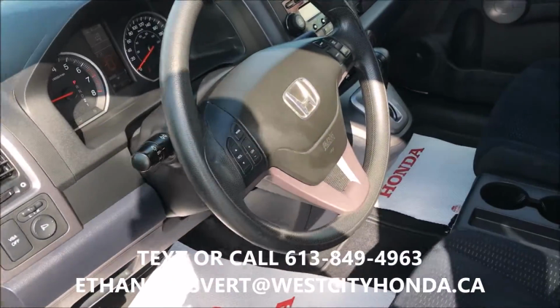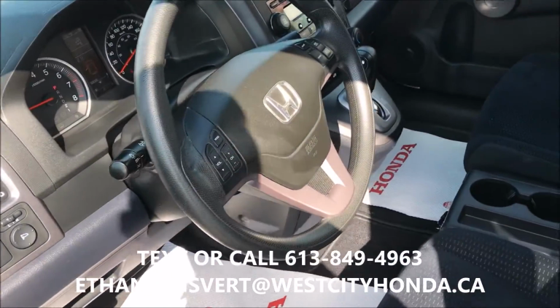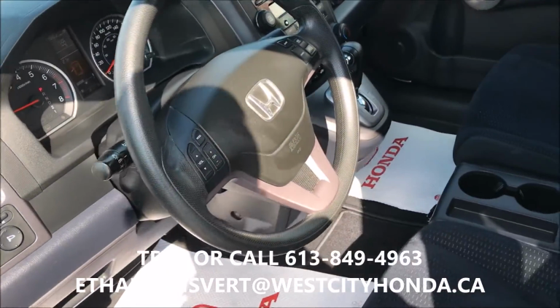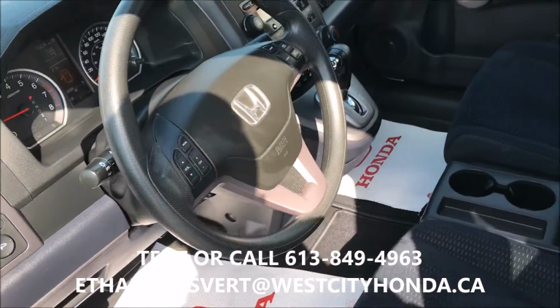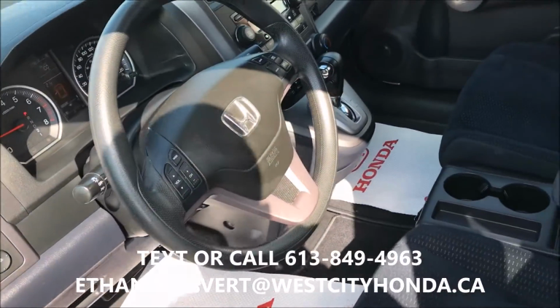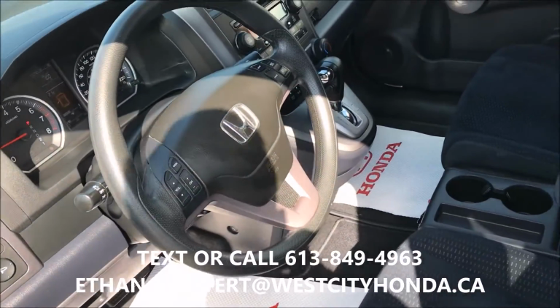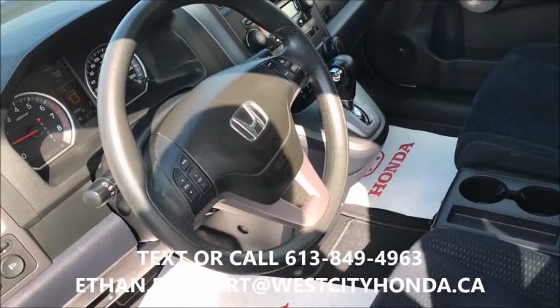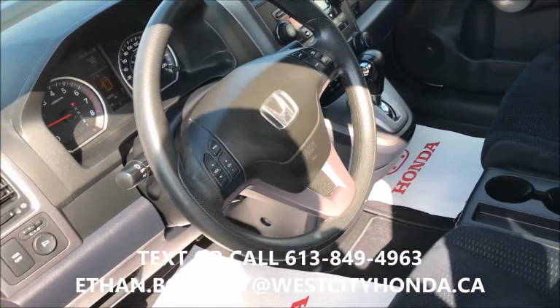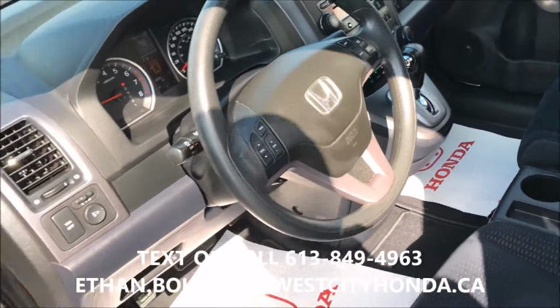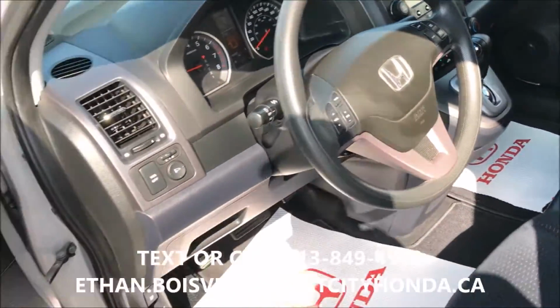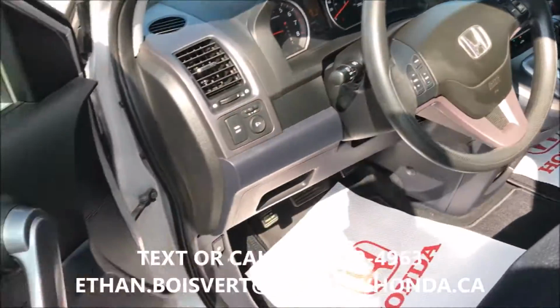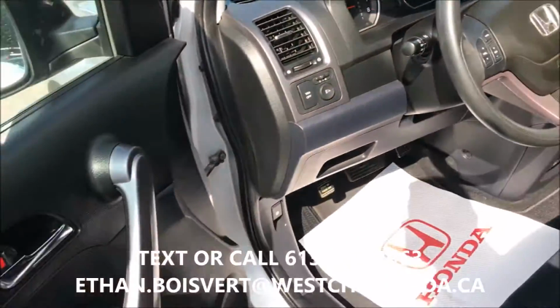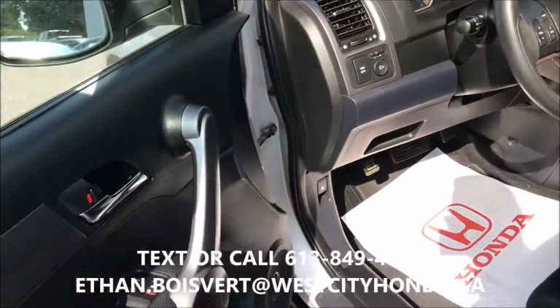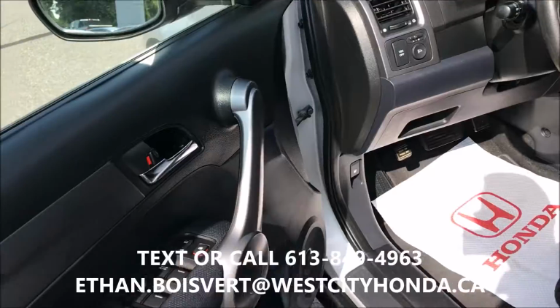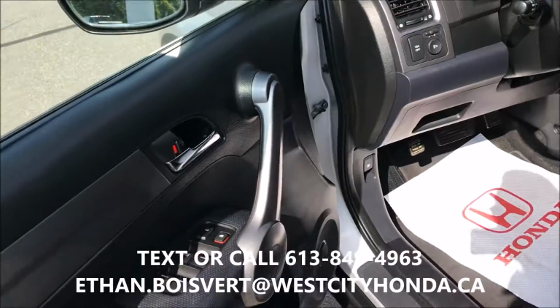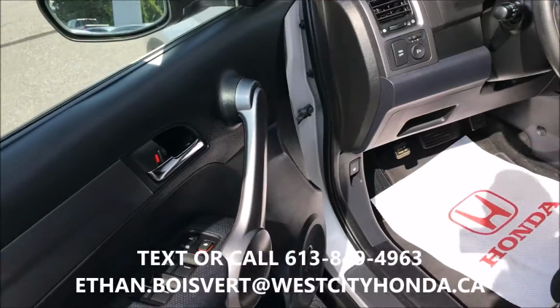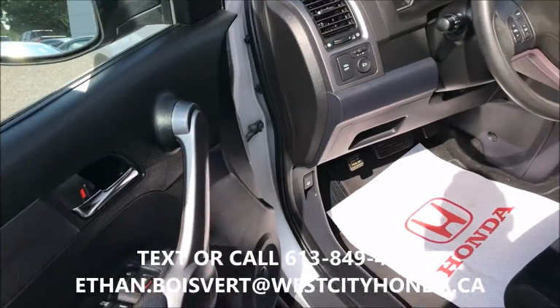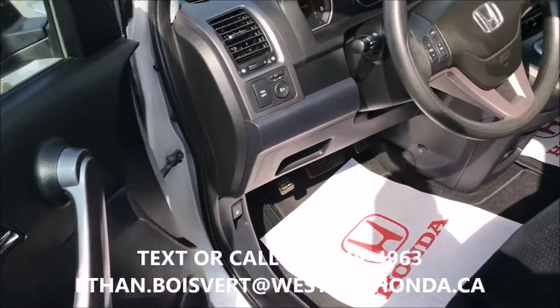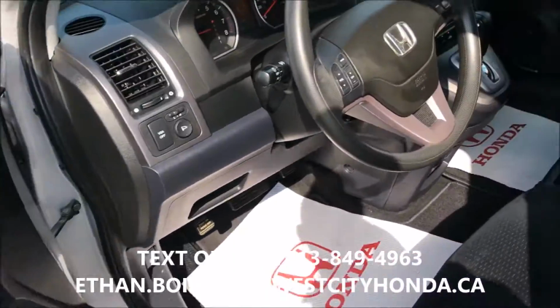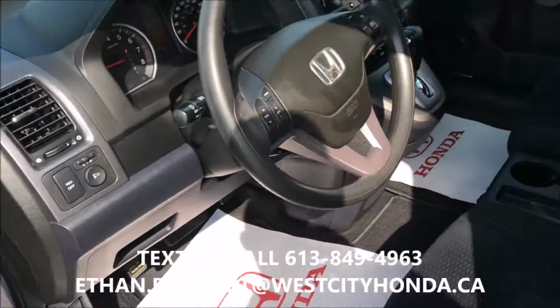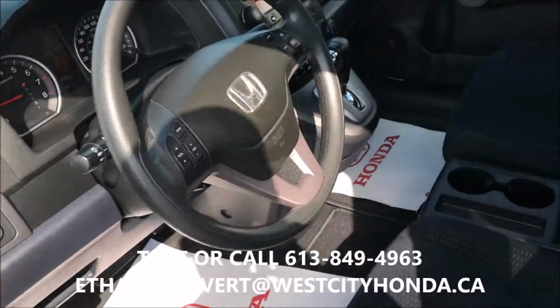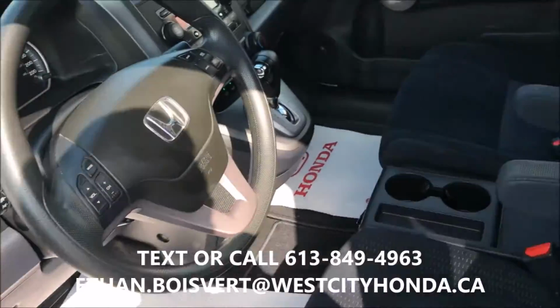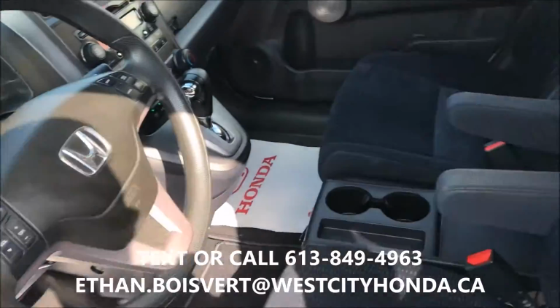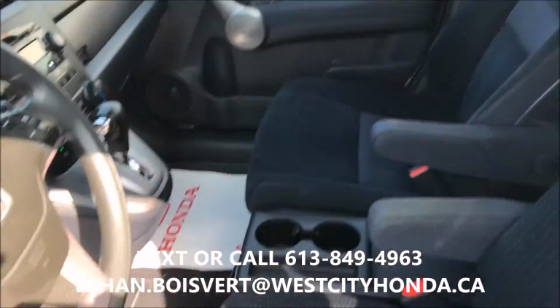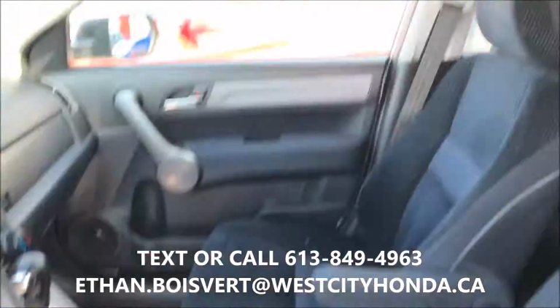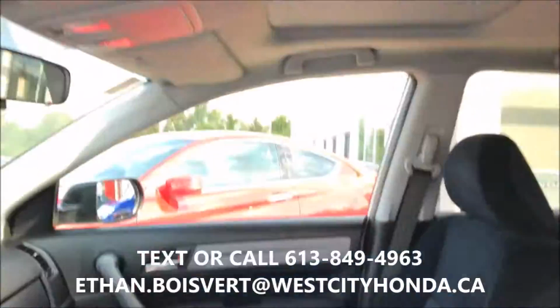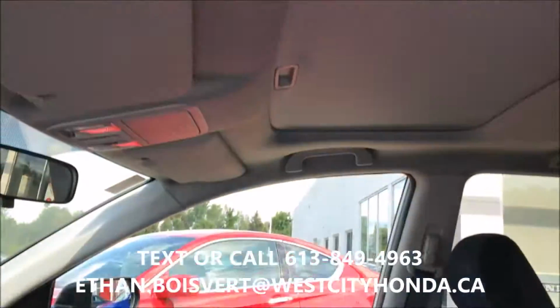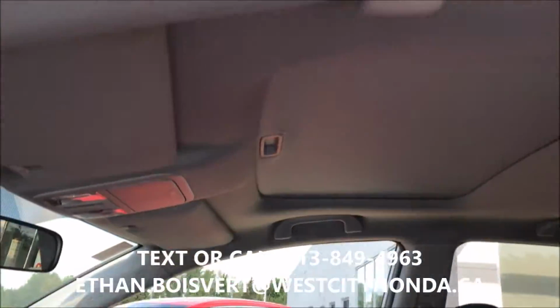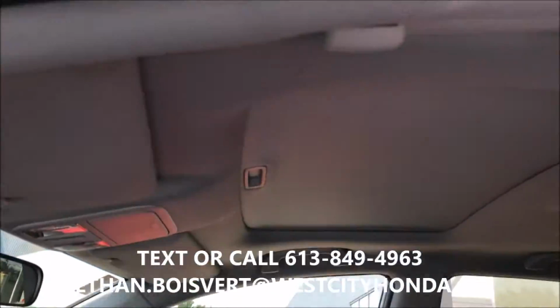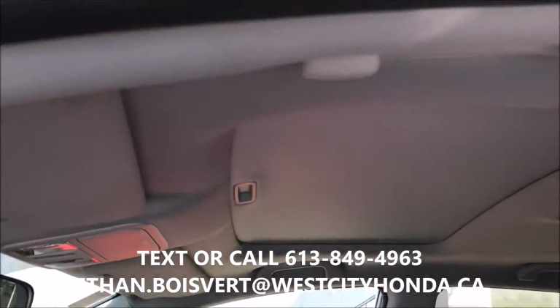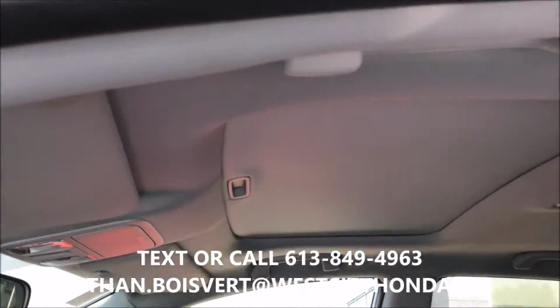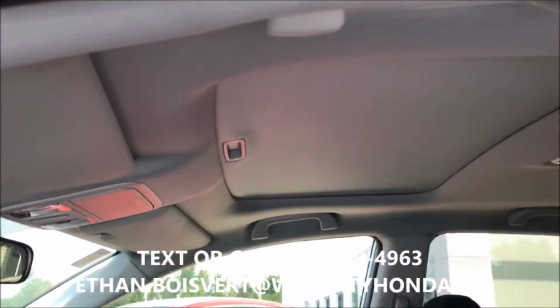Media controls, cruise control built right in the steering wheel, power windows, power locks, power mirrors, sunroof there.